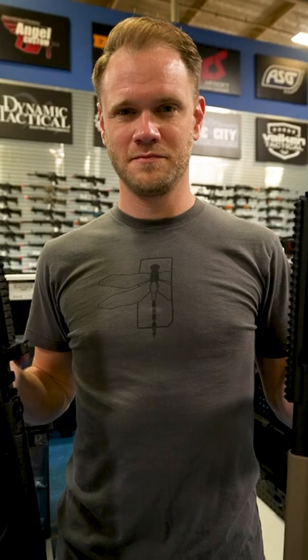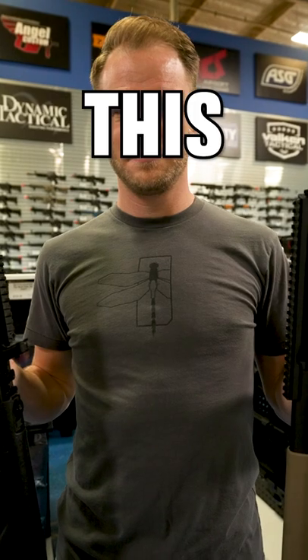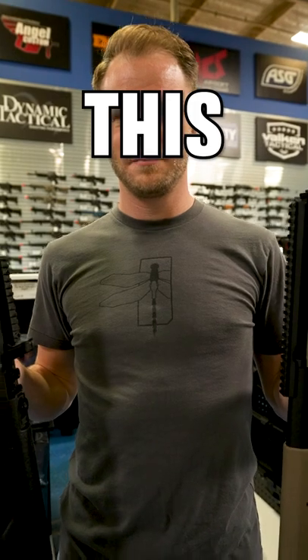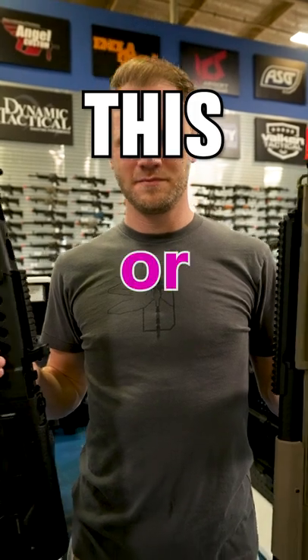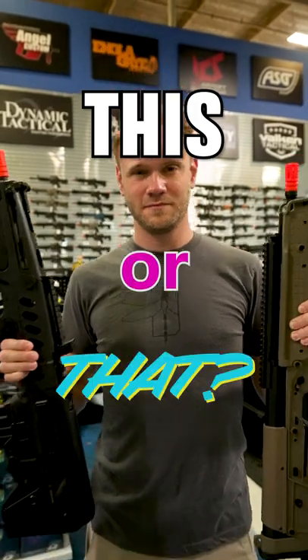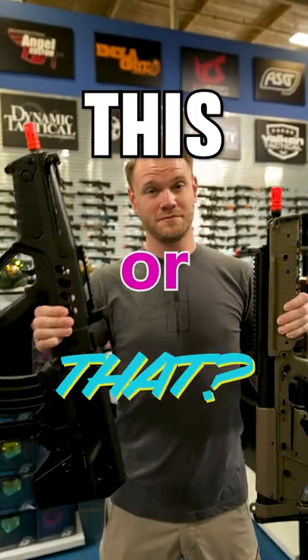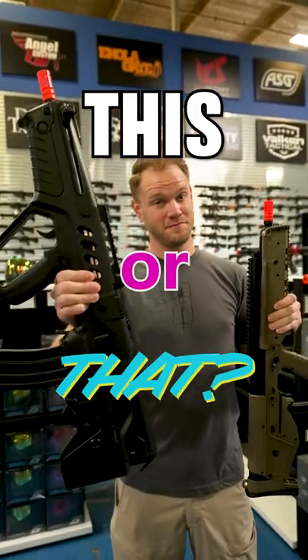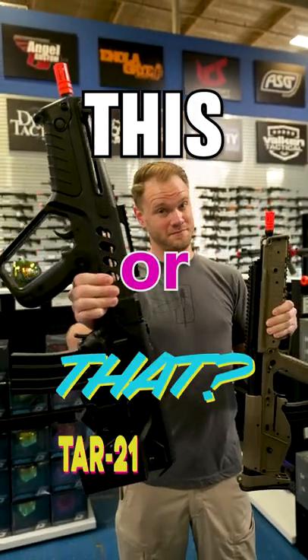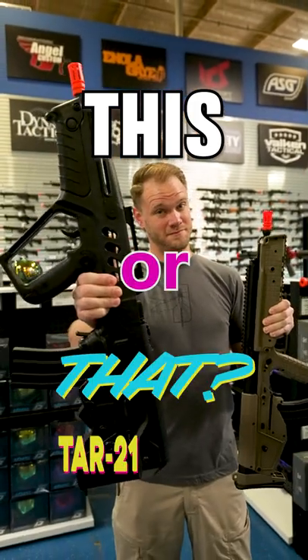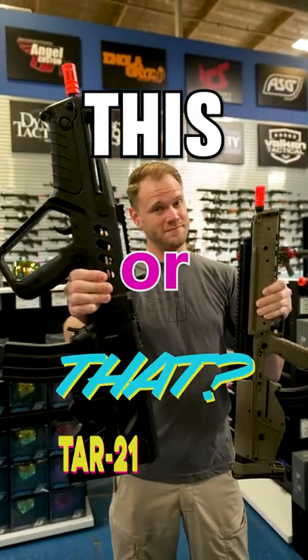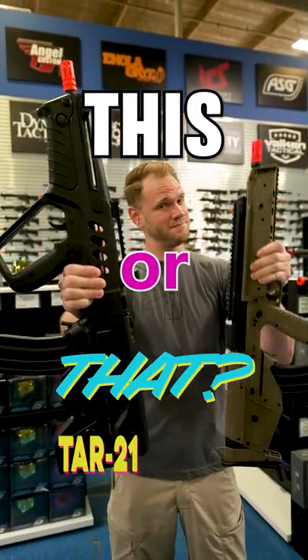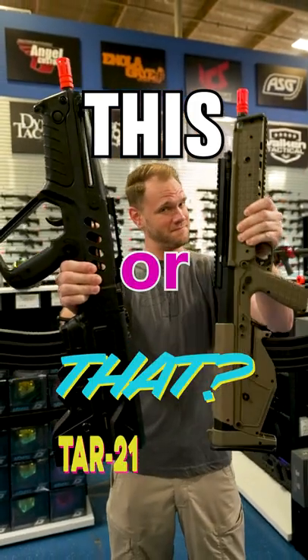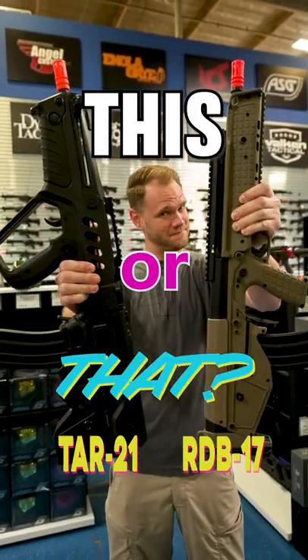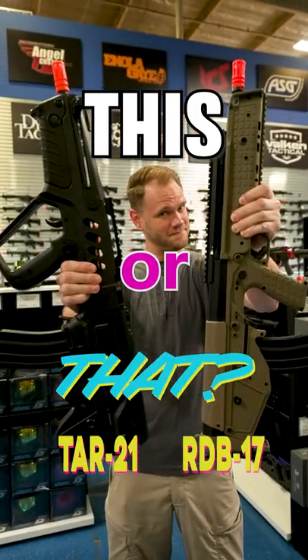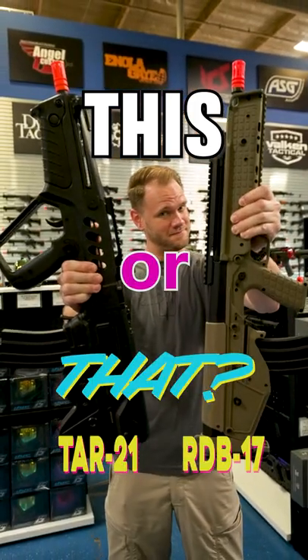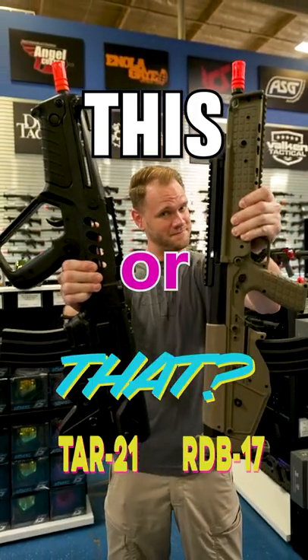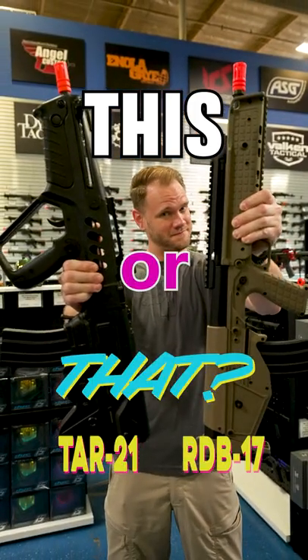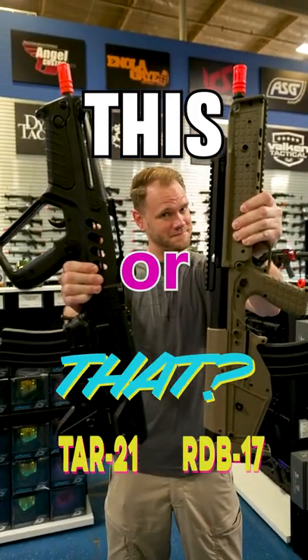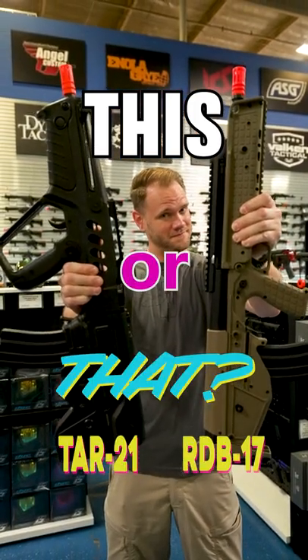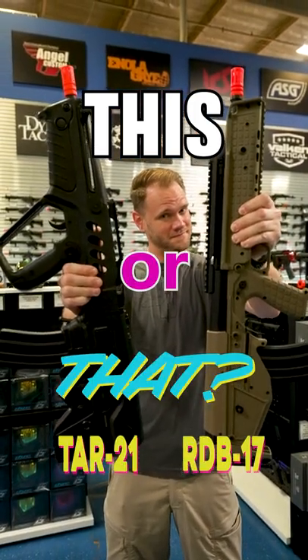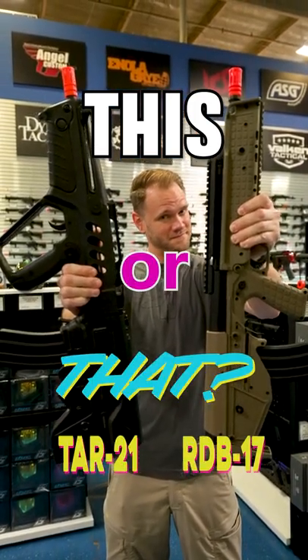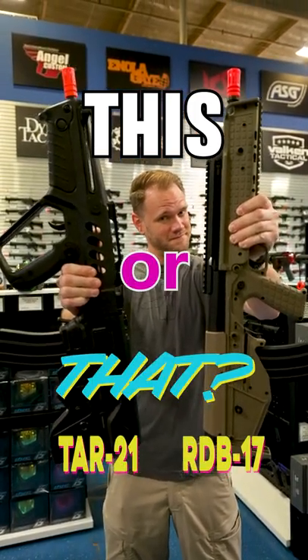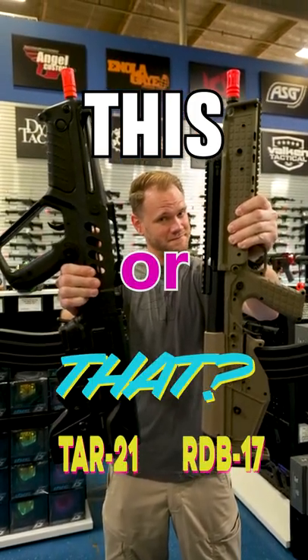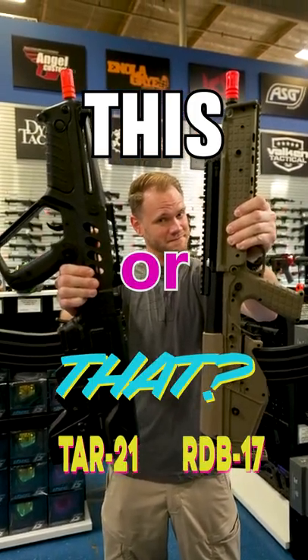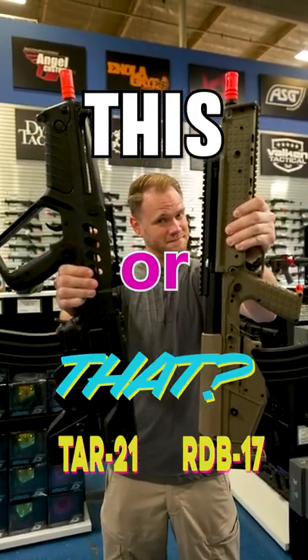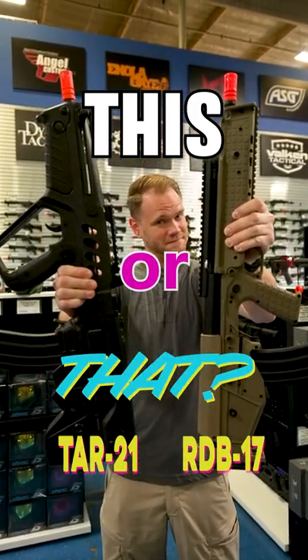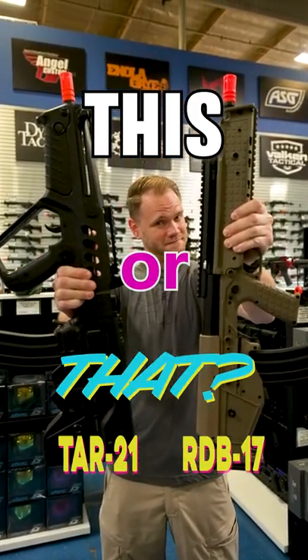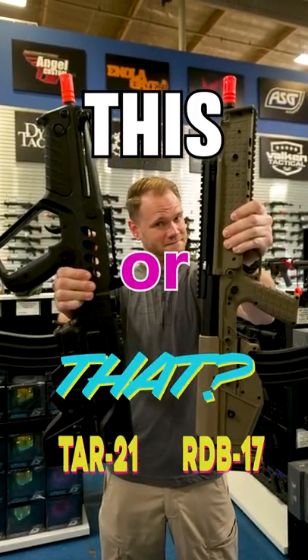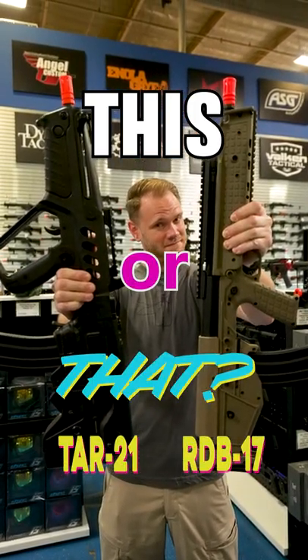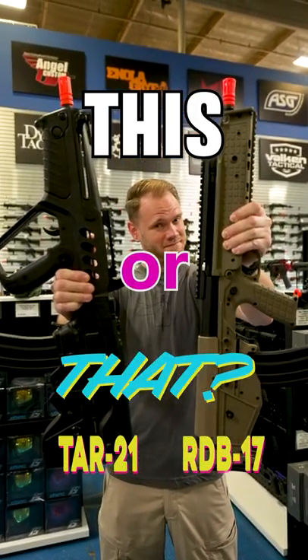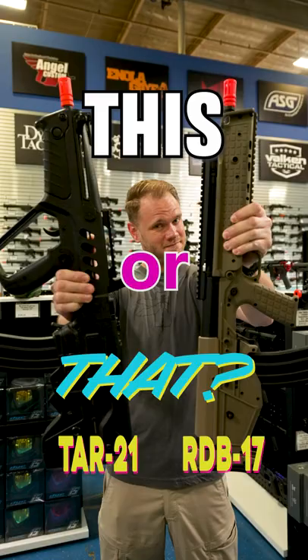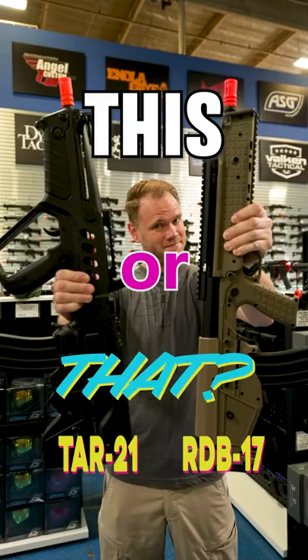This or that — the TAR-21 or the RDB-17? Let's look at the differences.